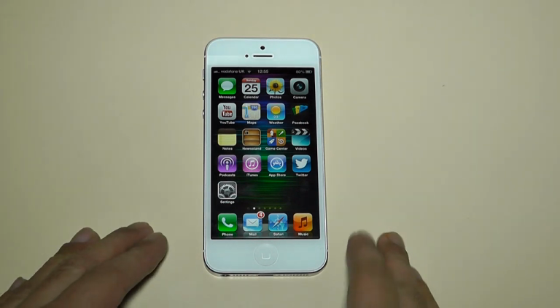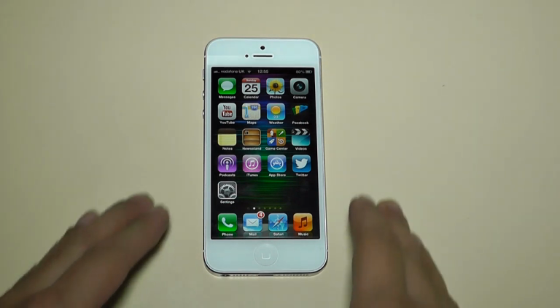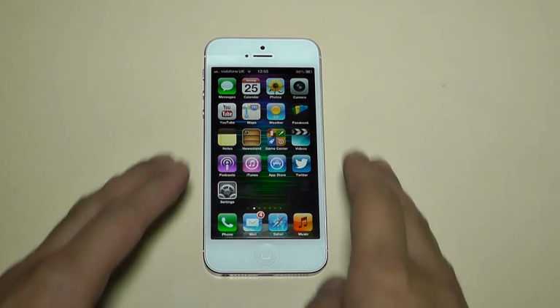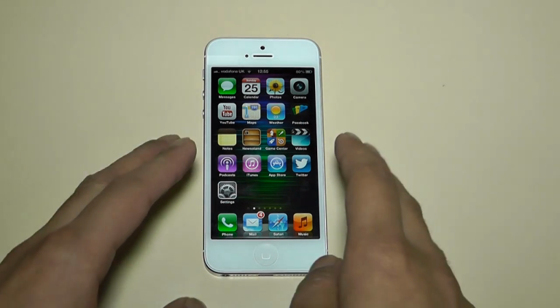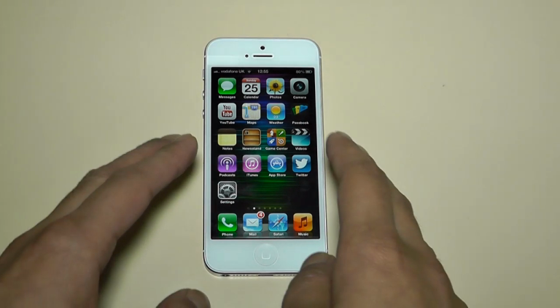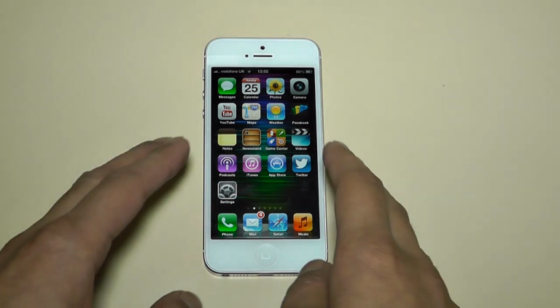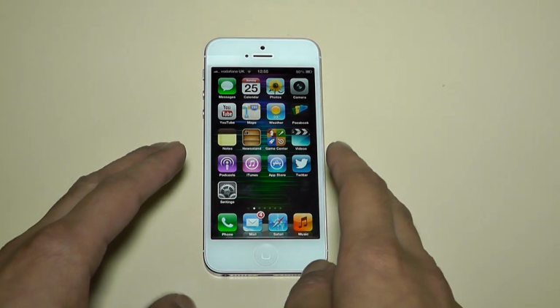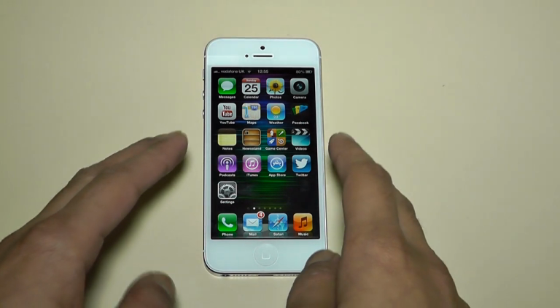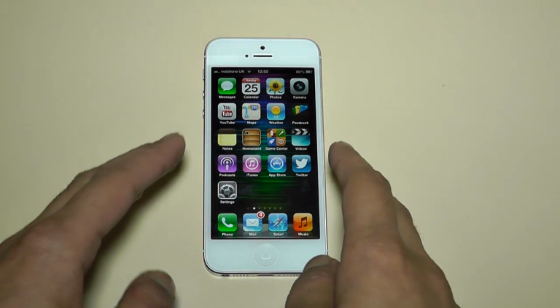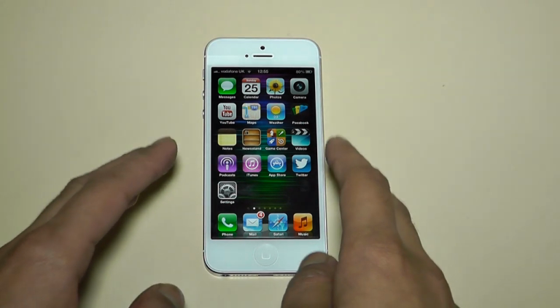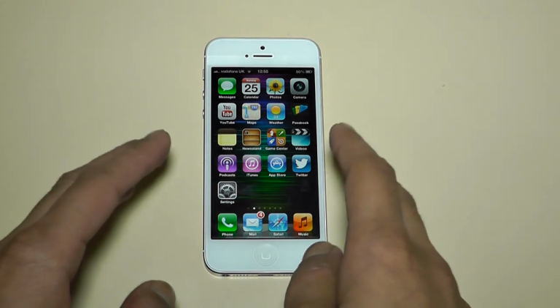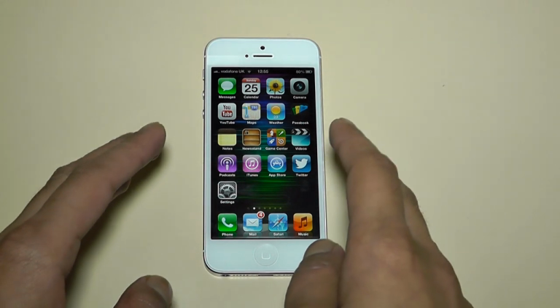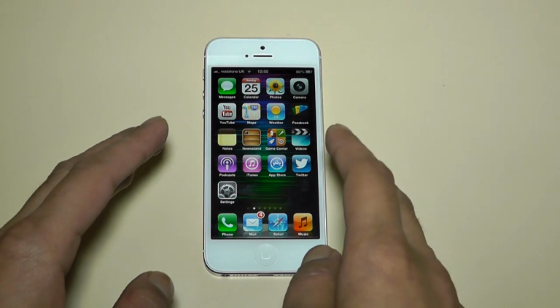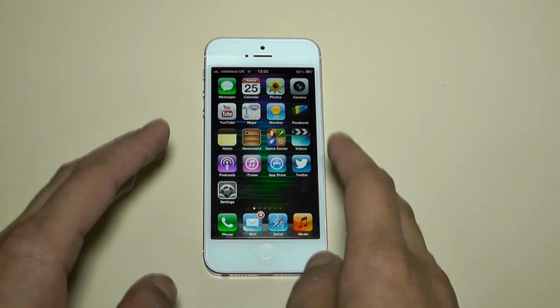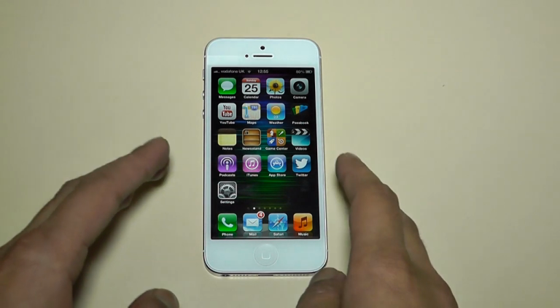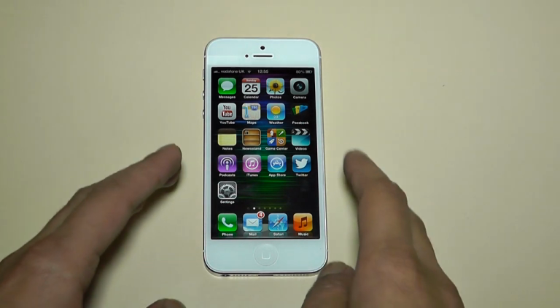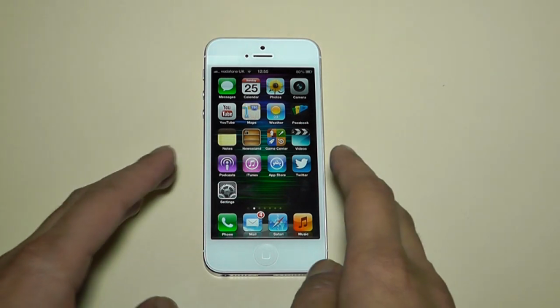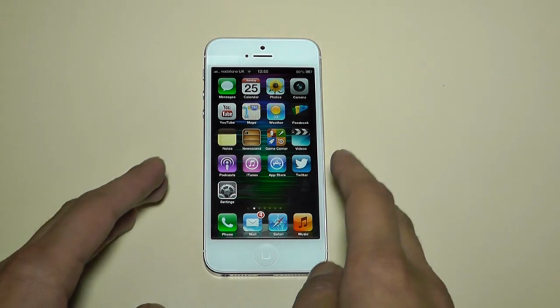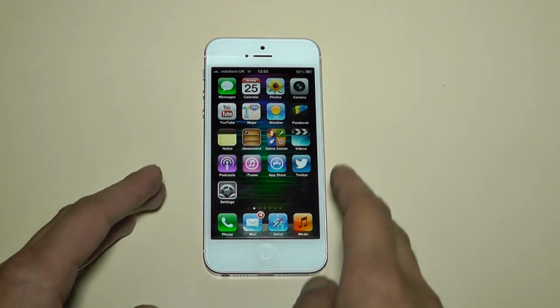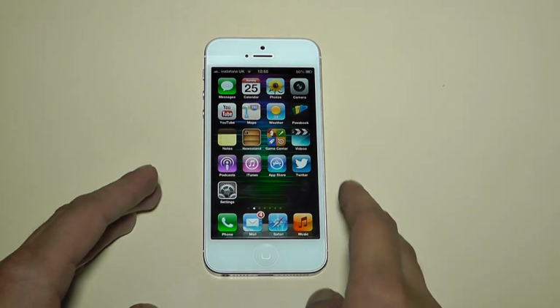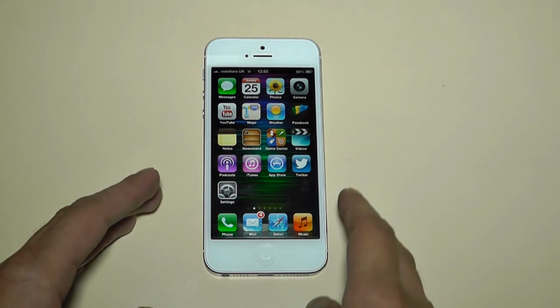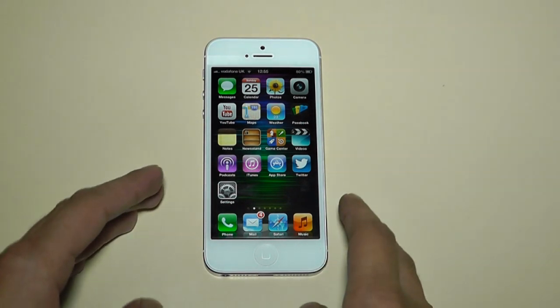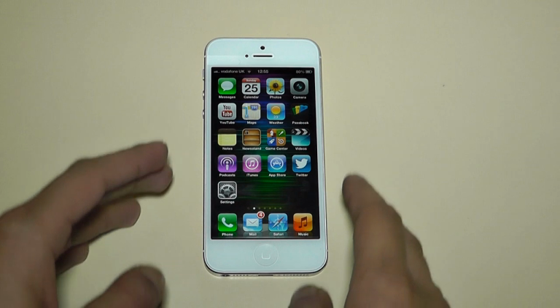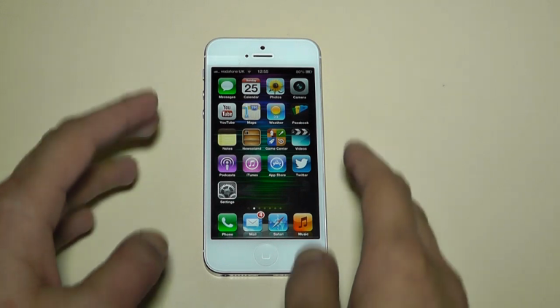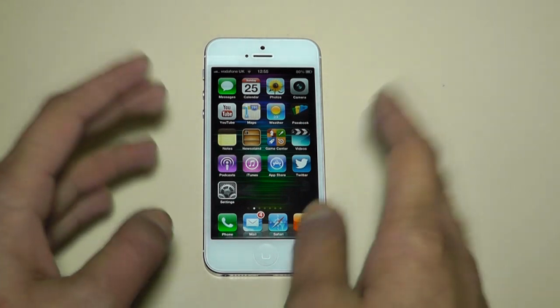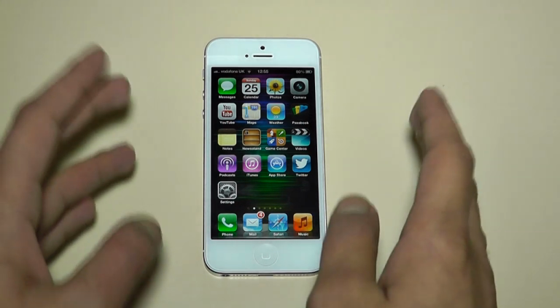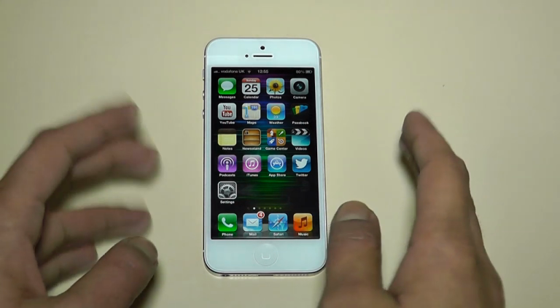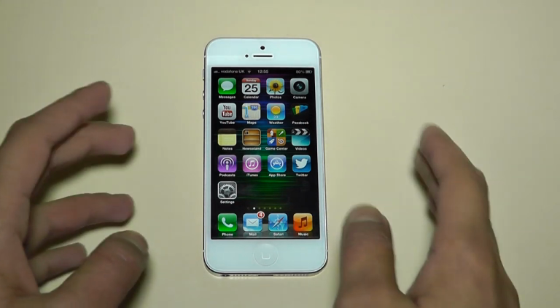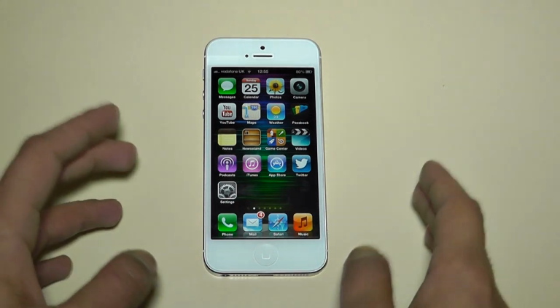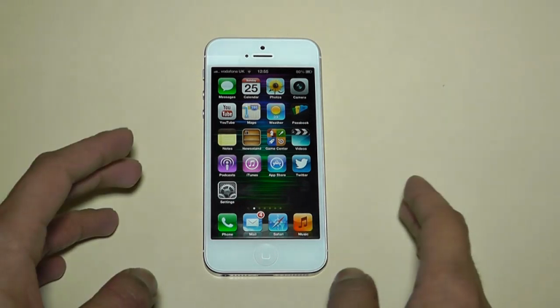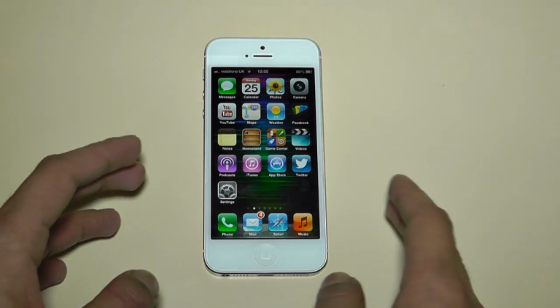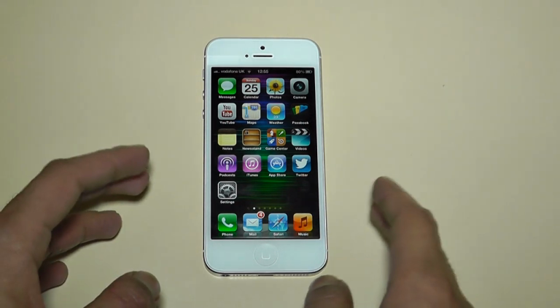It's sort of like Apple gave this a slightly bigger screen but only made it taller rather than wider as well.